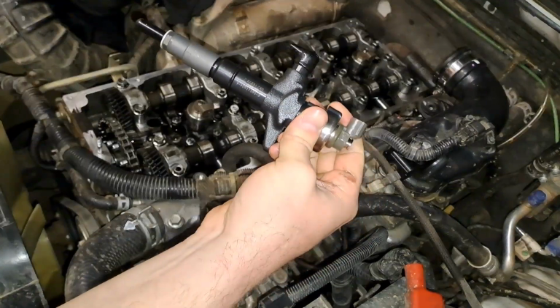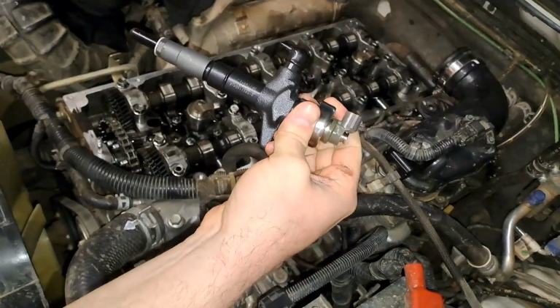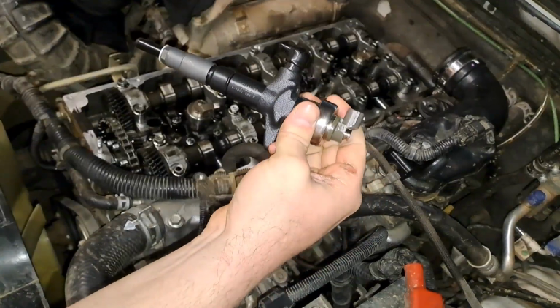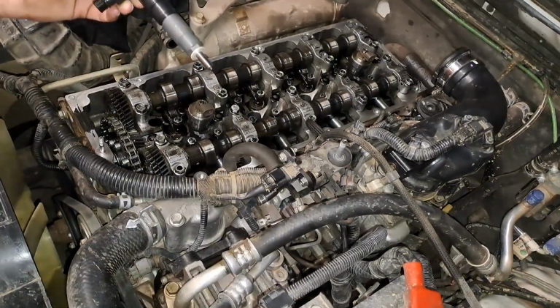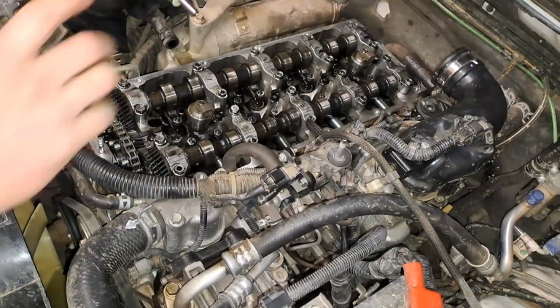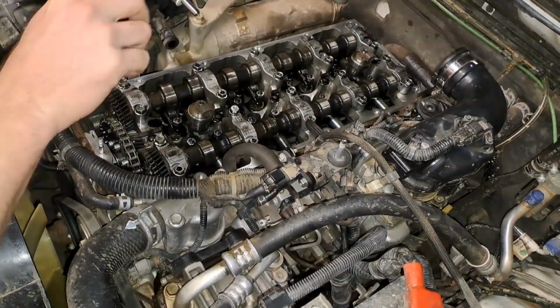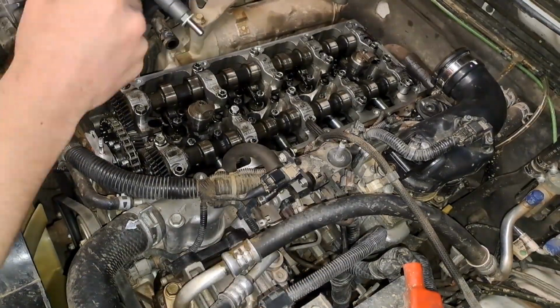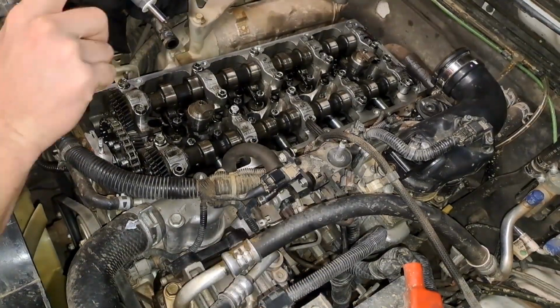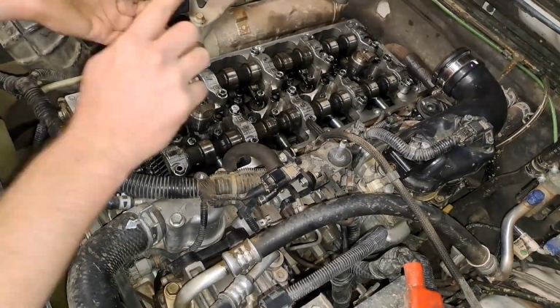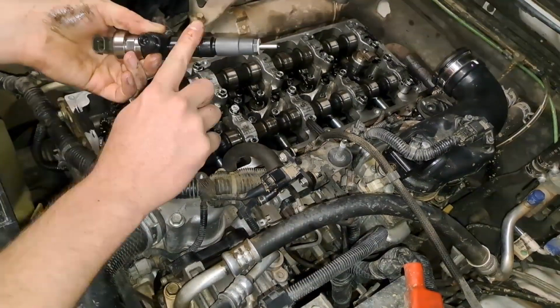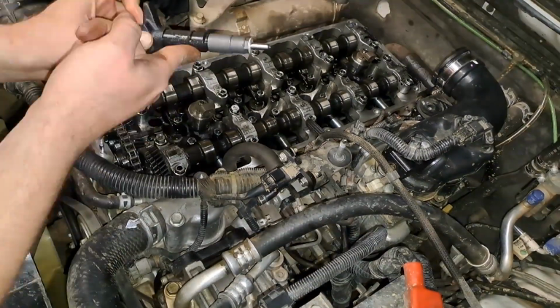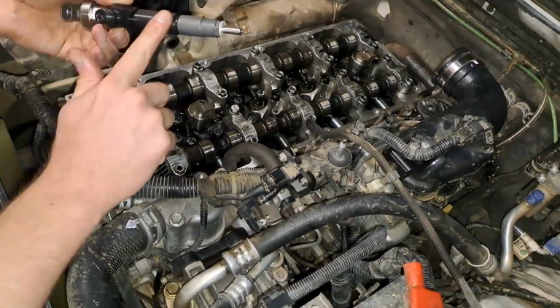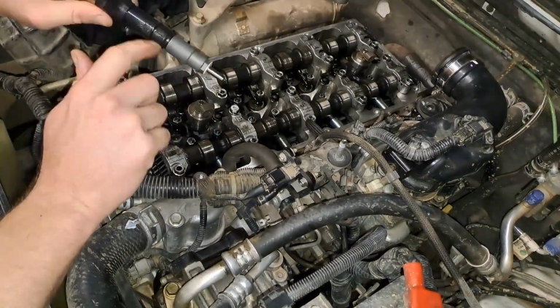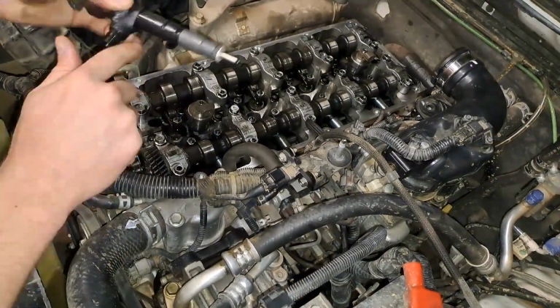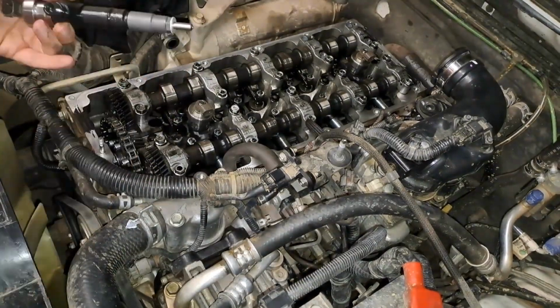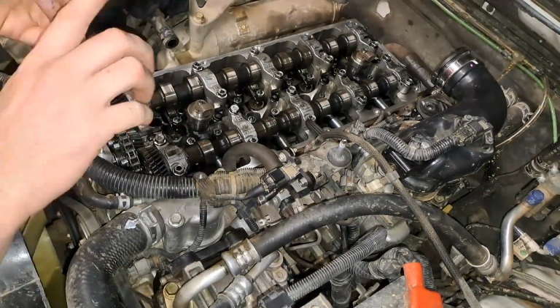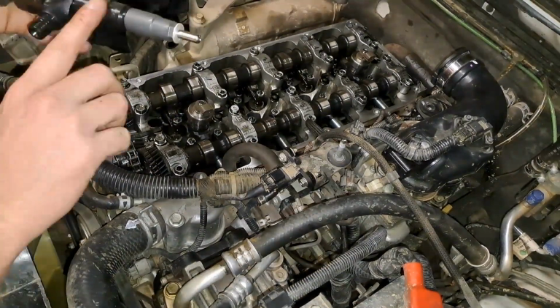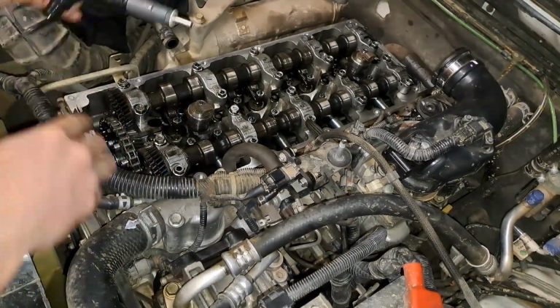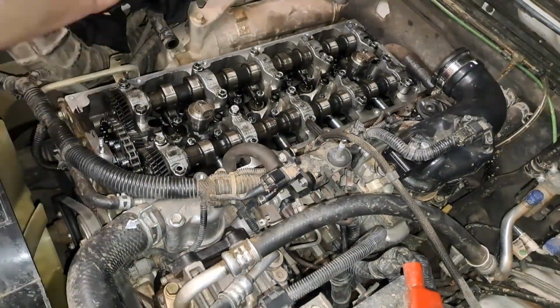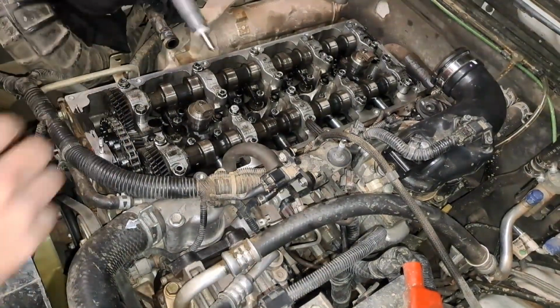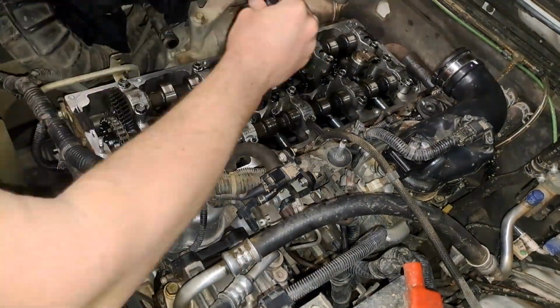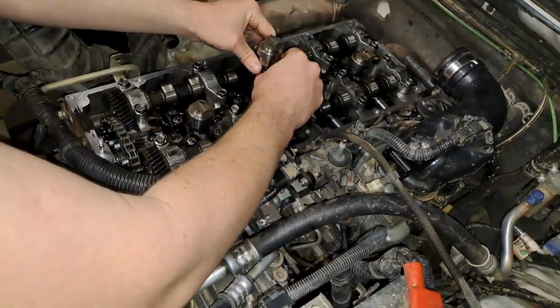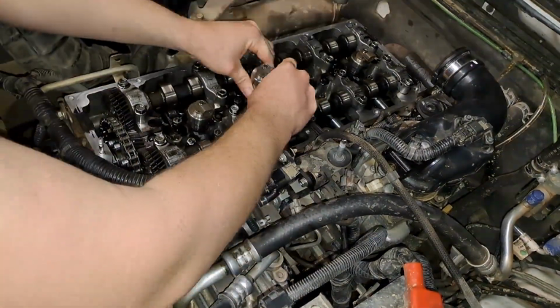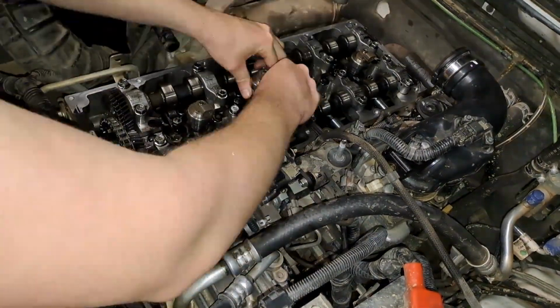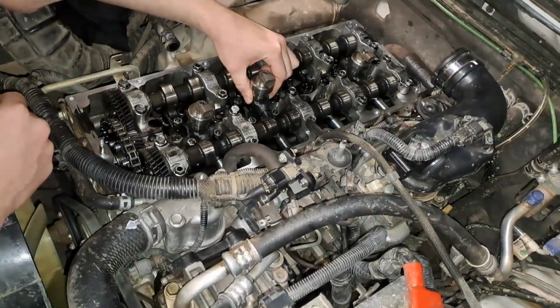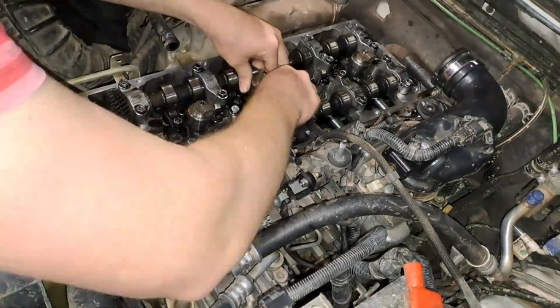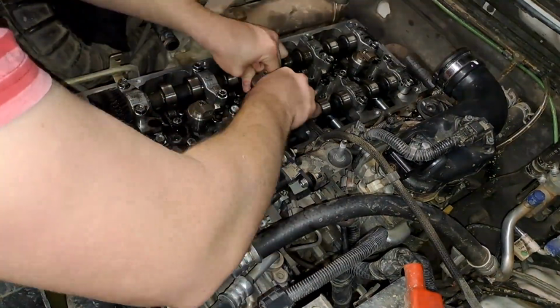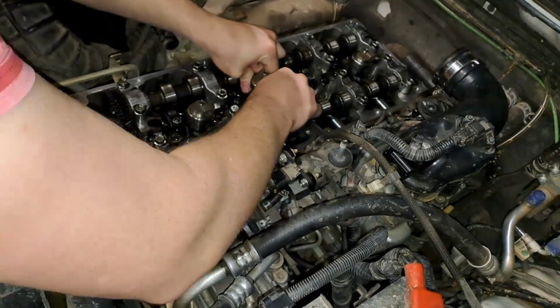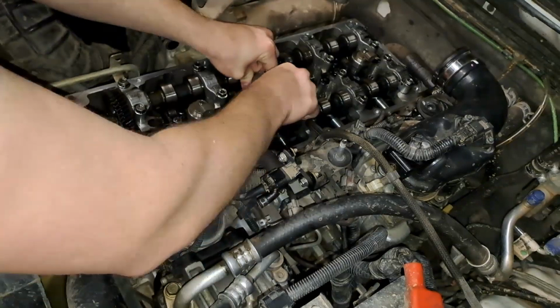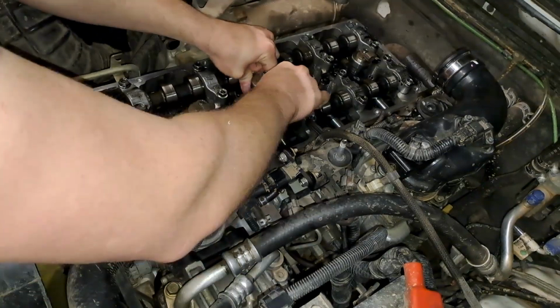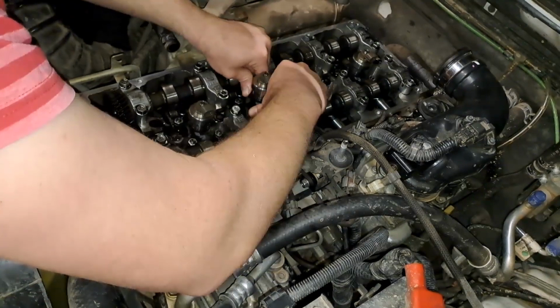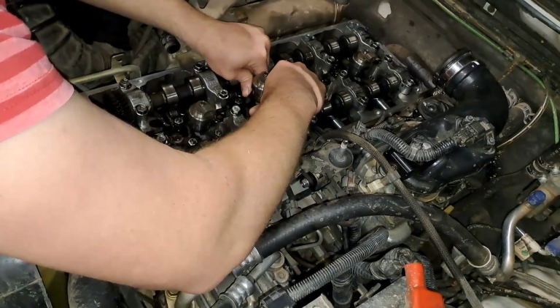Now obviously putting the injectors back is just the same steps as before but in reverse.